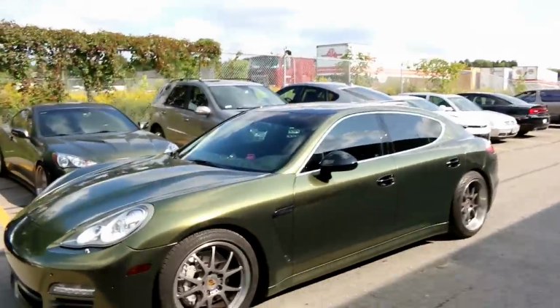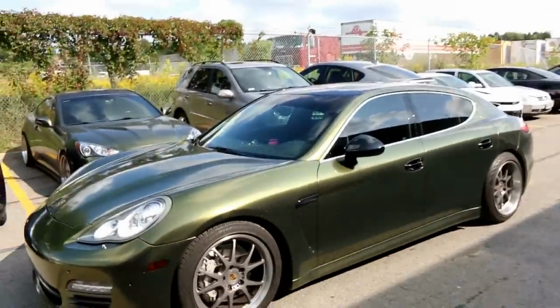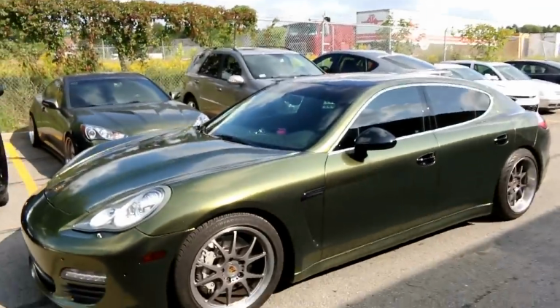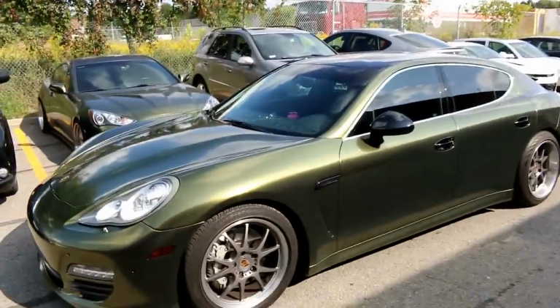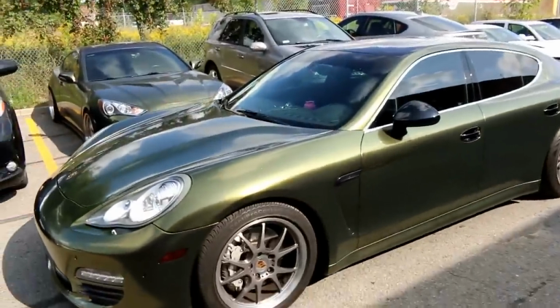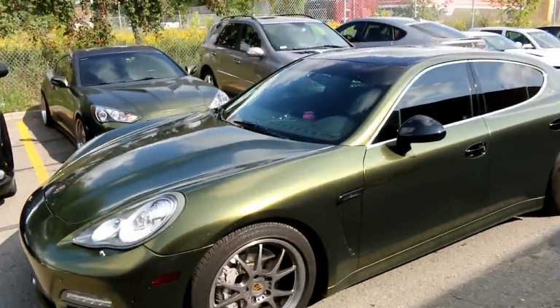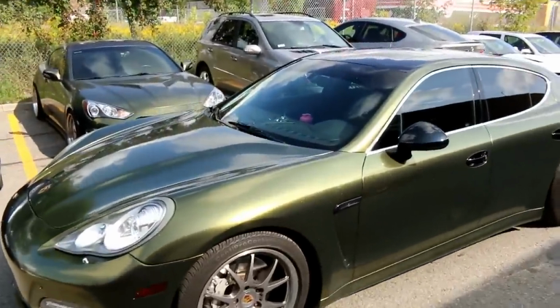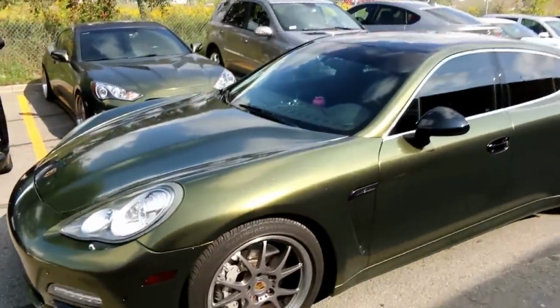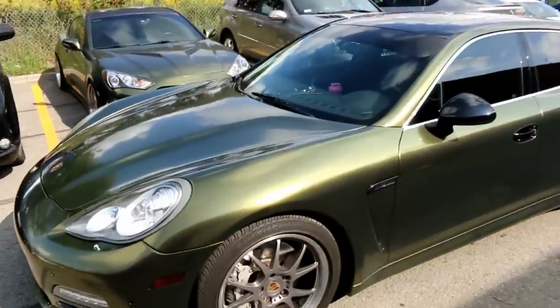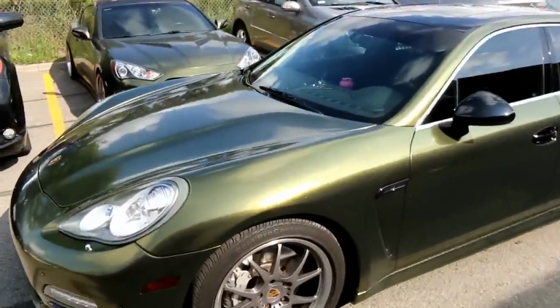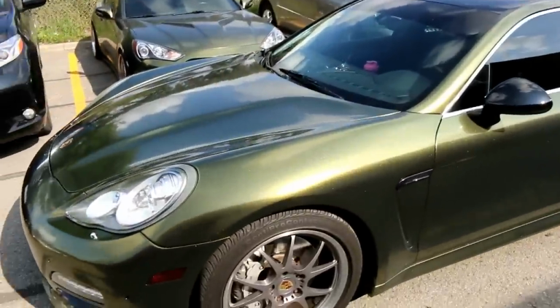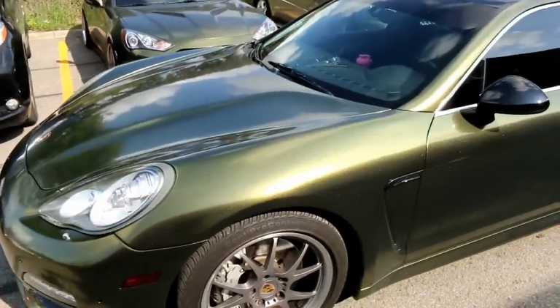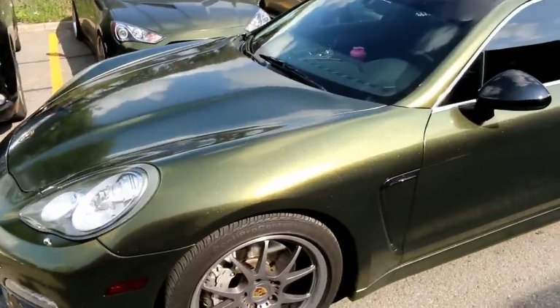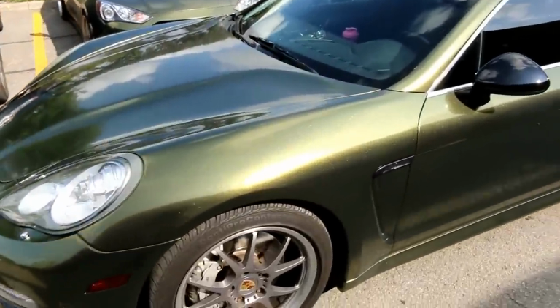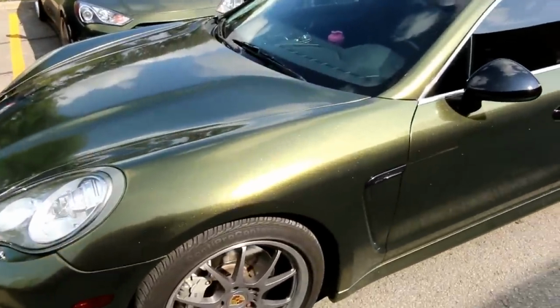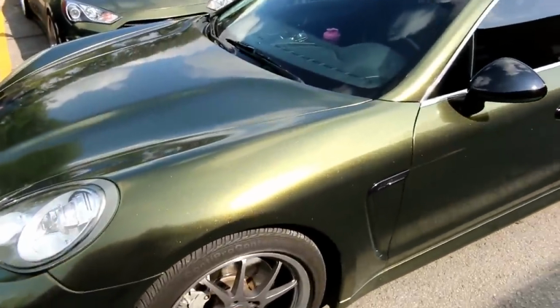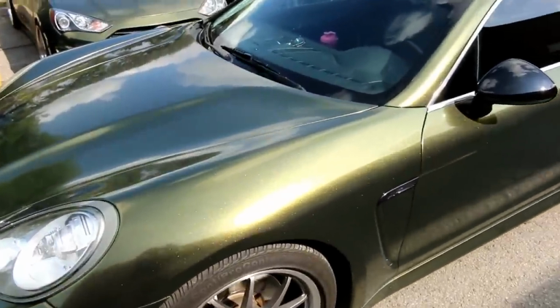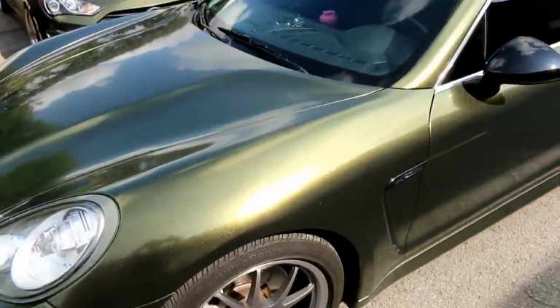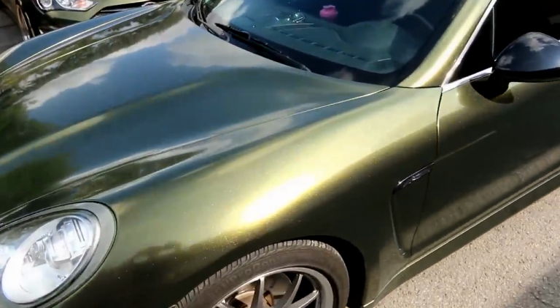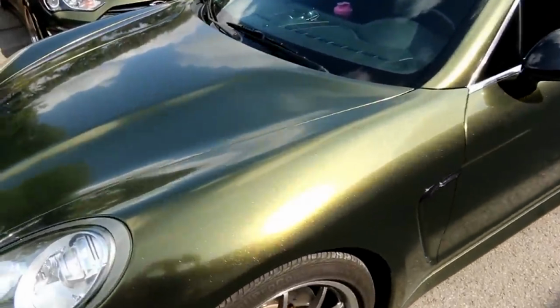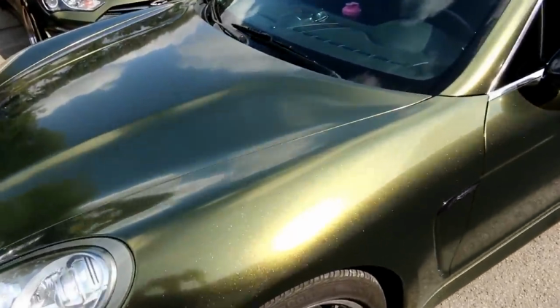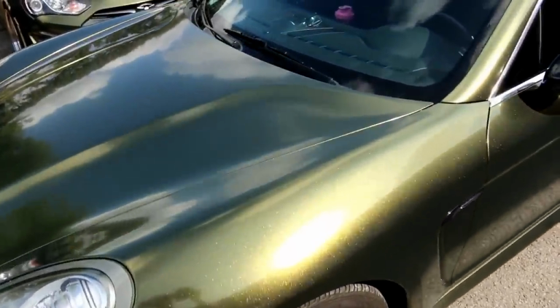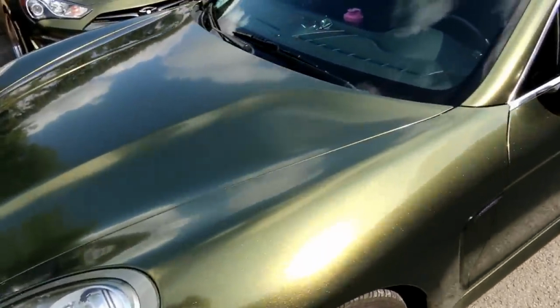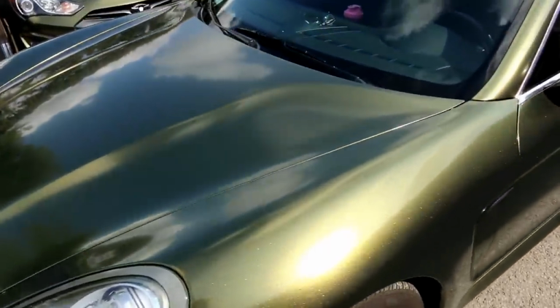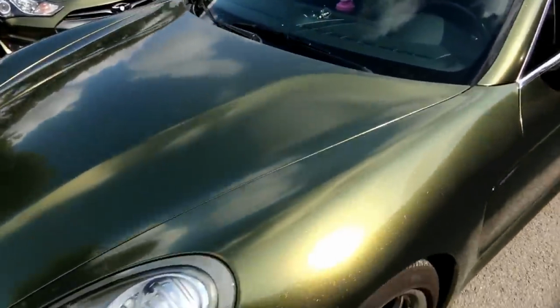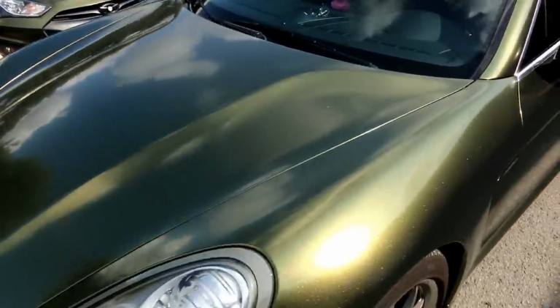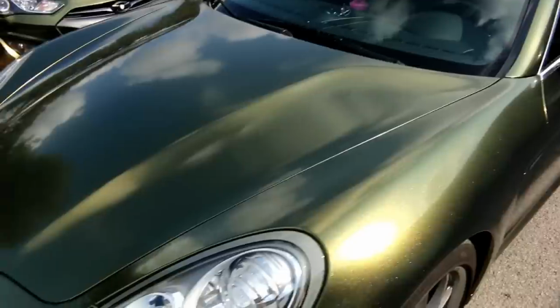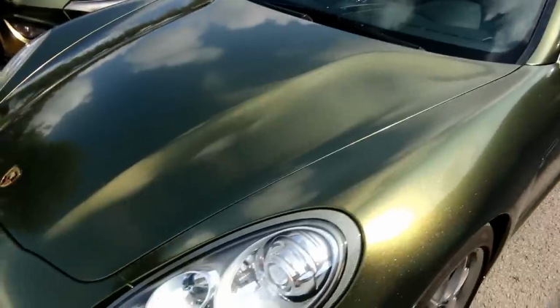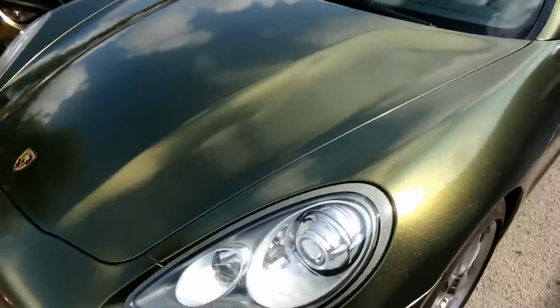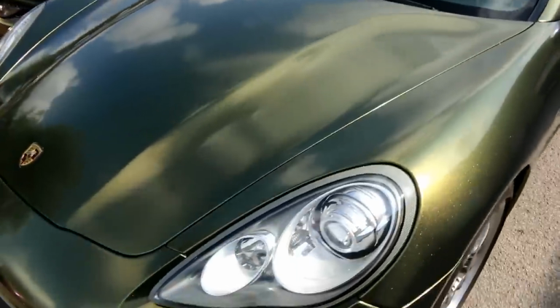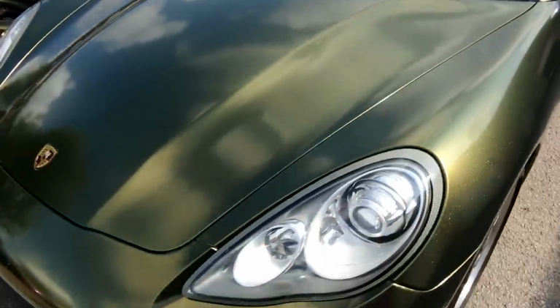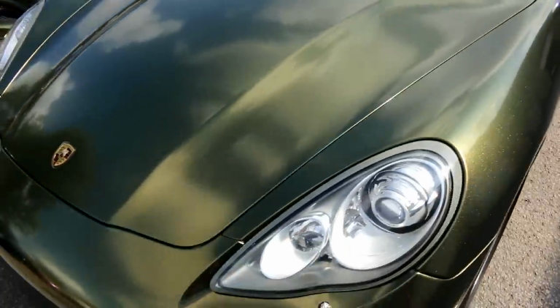First of all, let me give you a little look at what this color looks like in the sun - it's nice and cleaned up.